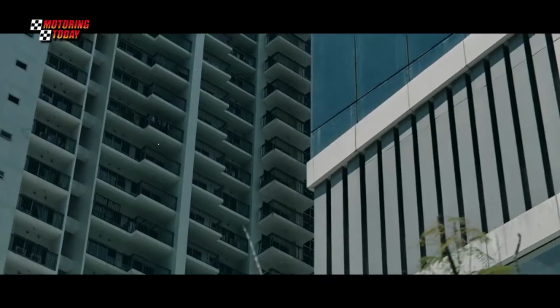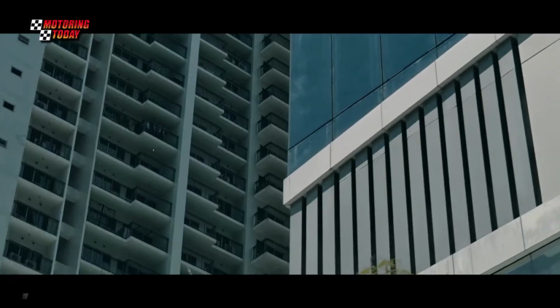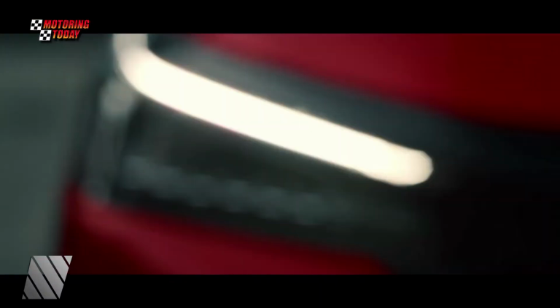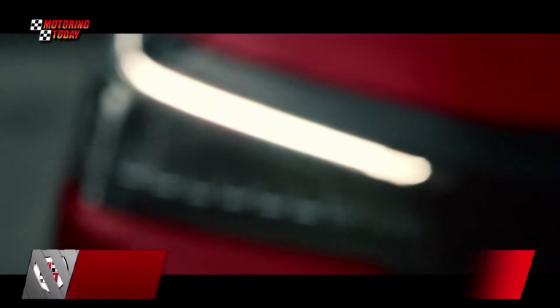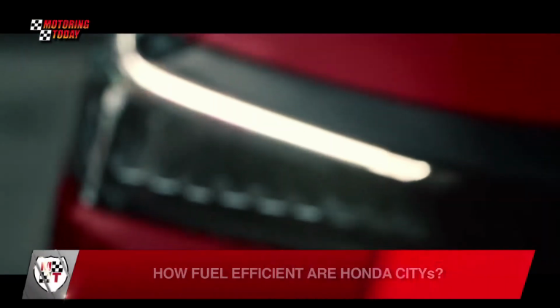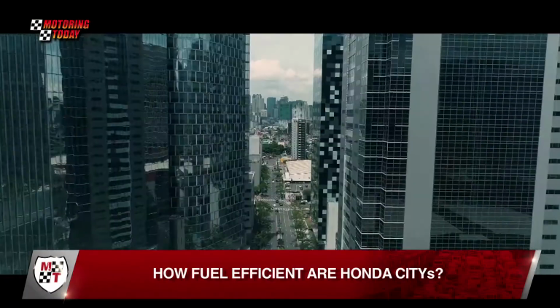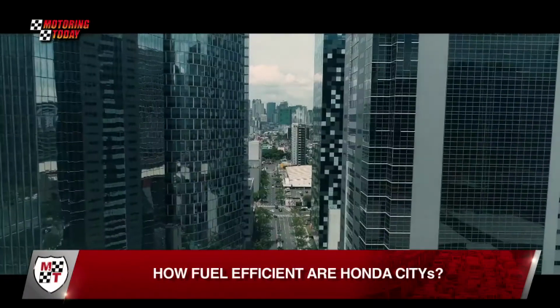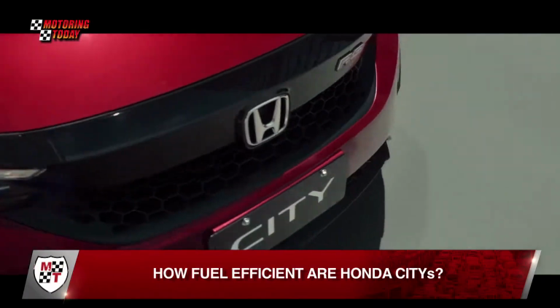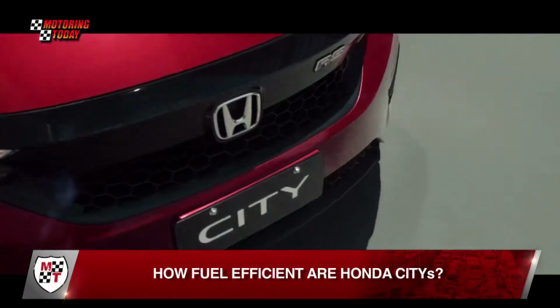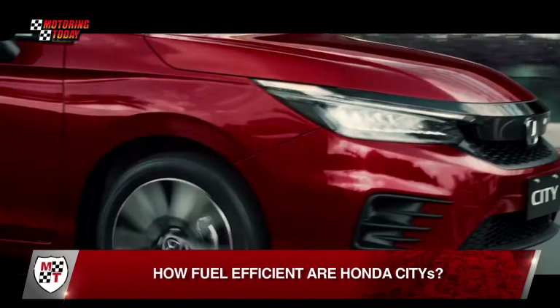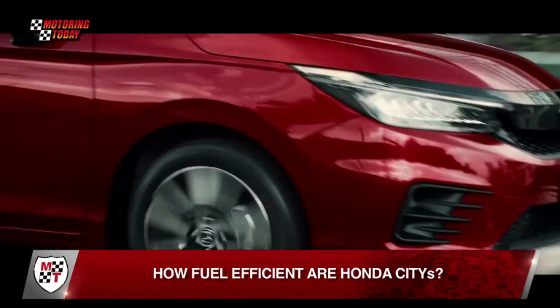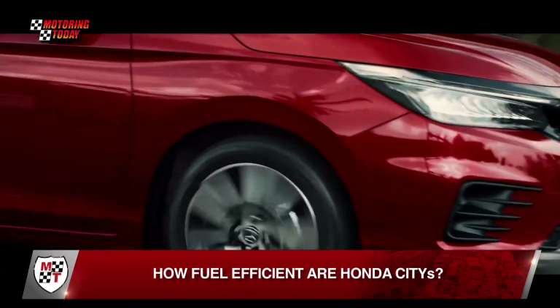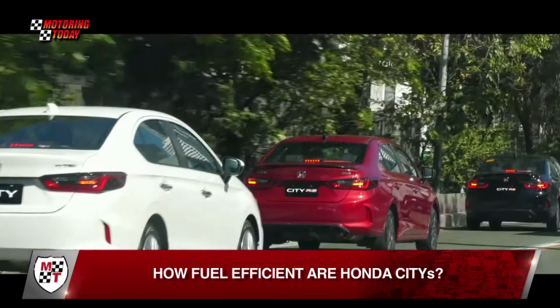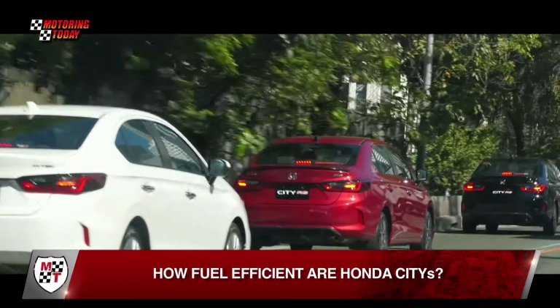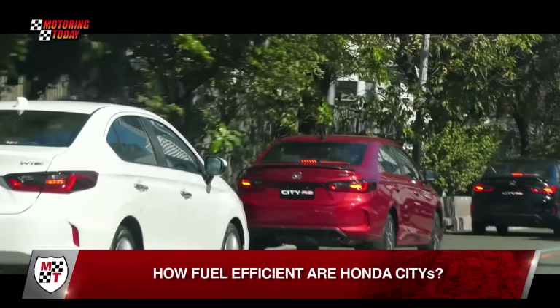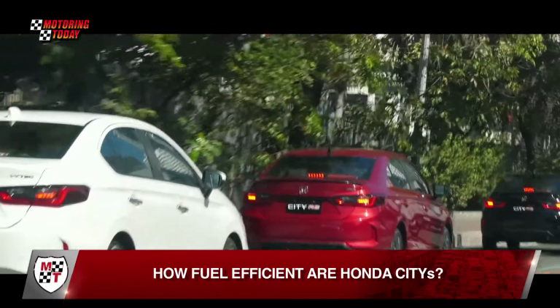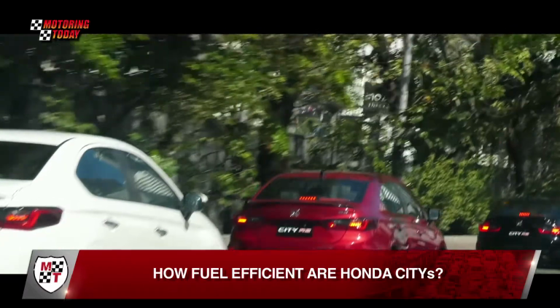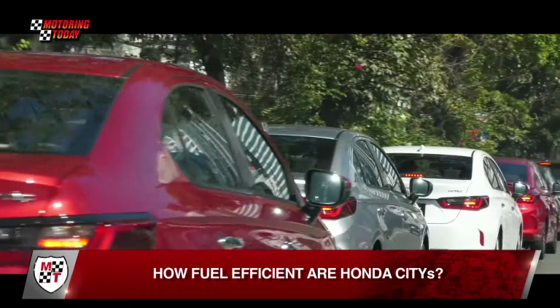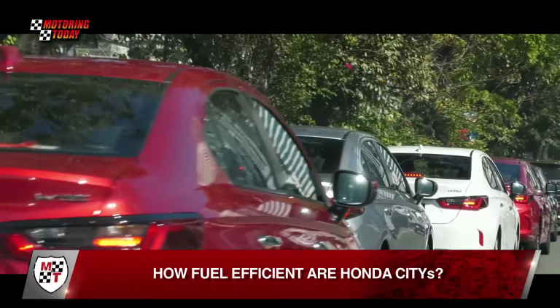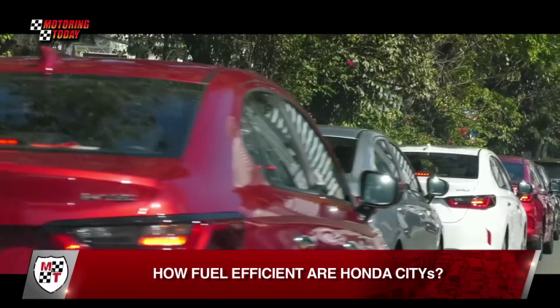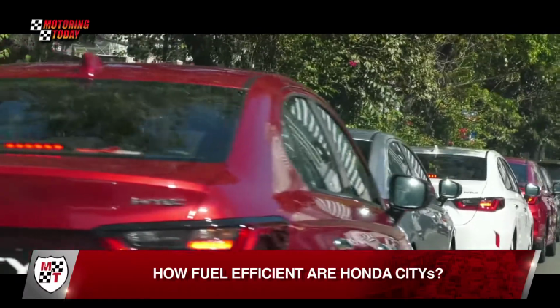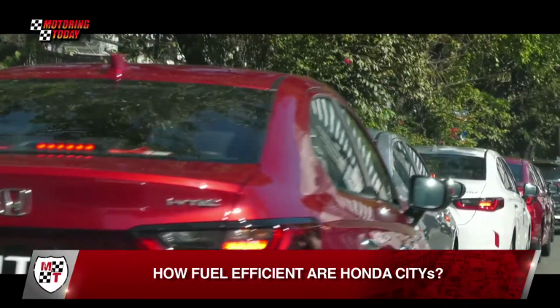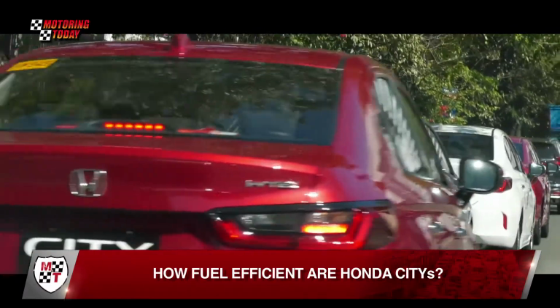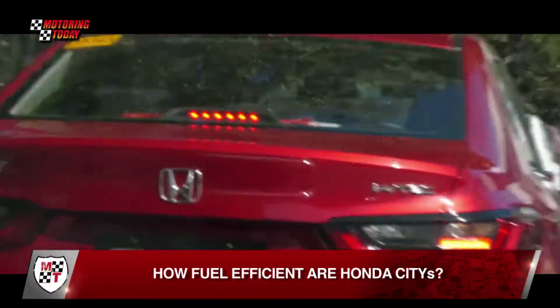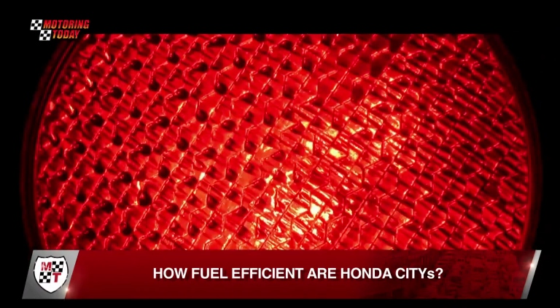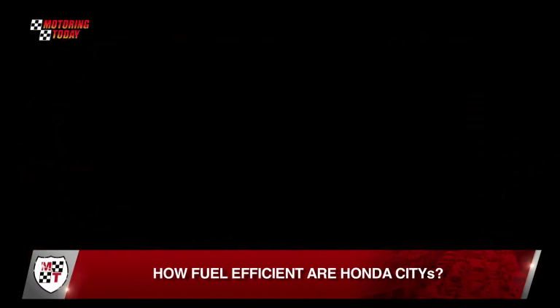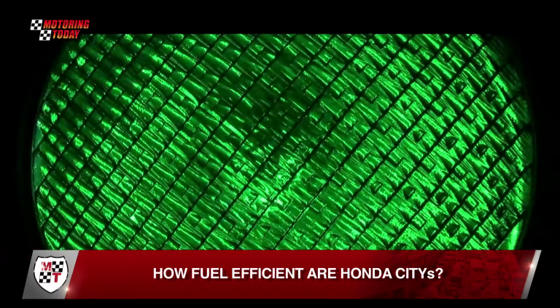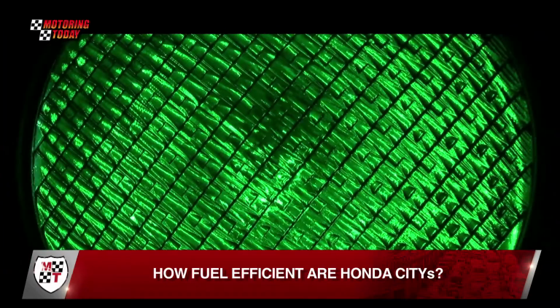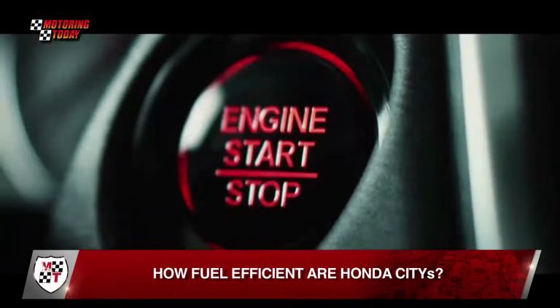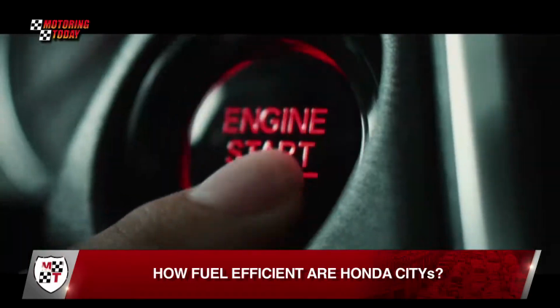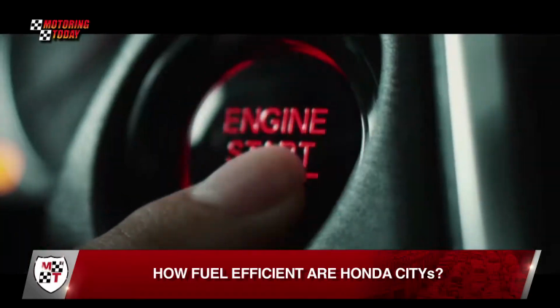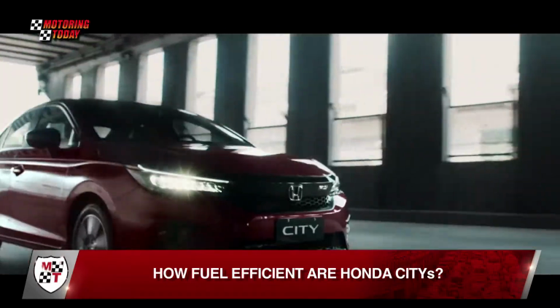Honda Cars Philippines has released results of a fuel economy run for the newly launched City variants, conducted in partnership with the Automobile Association of the Philippines.